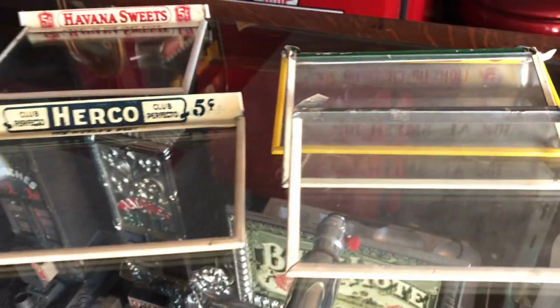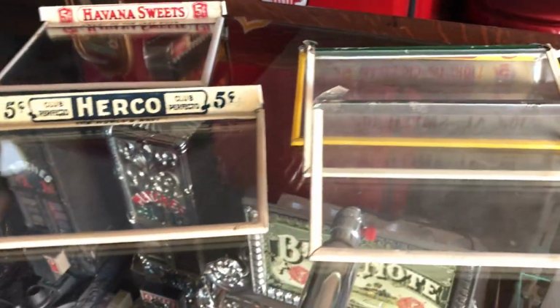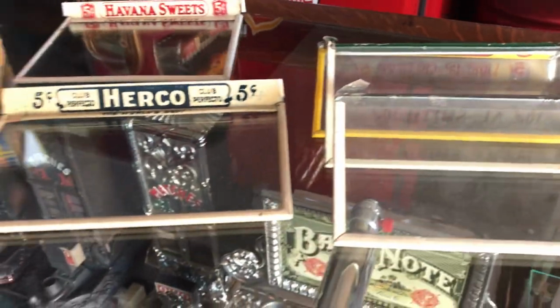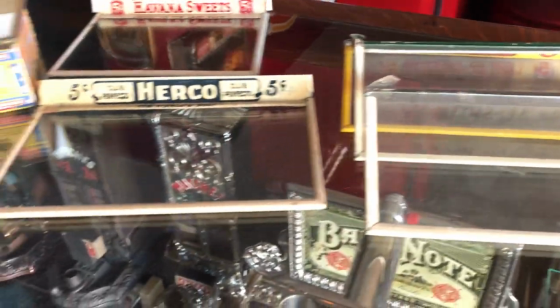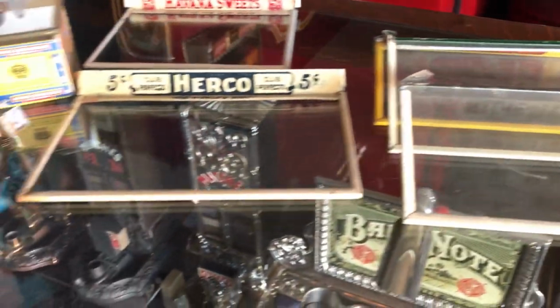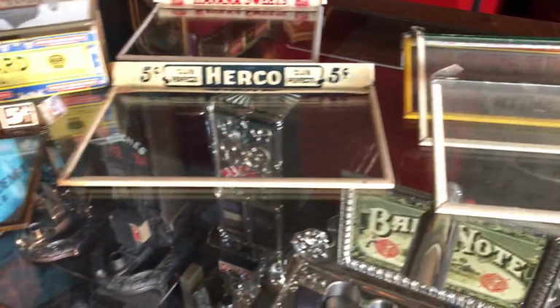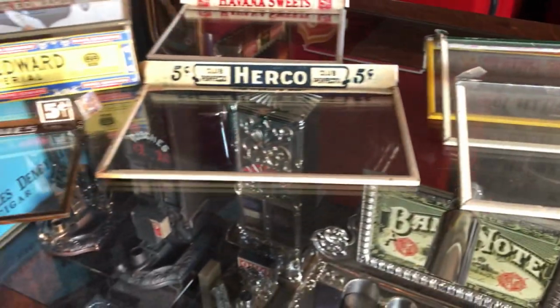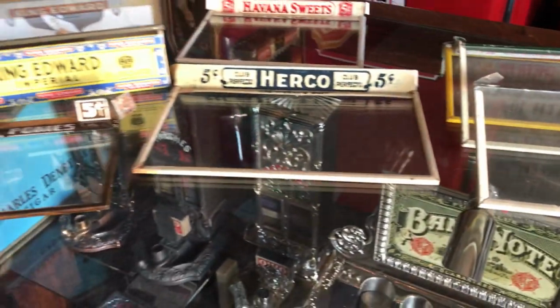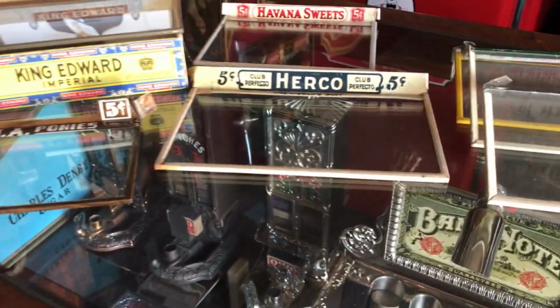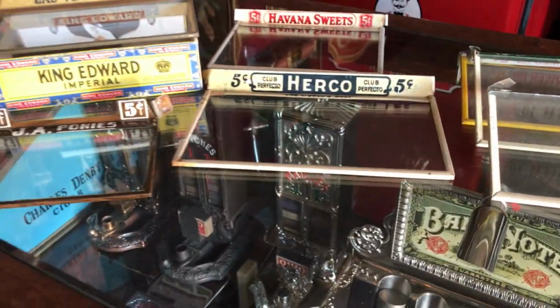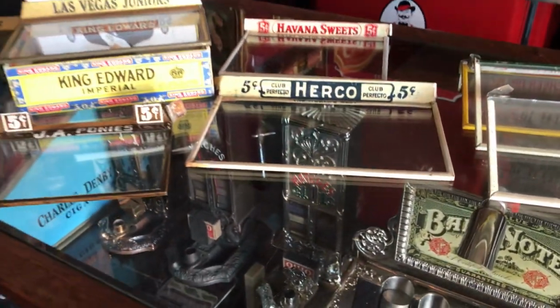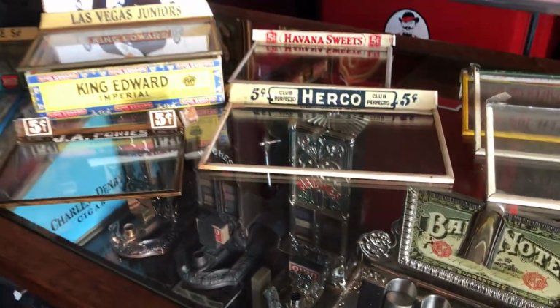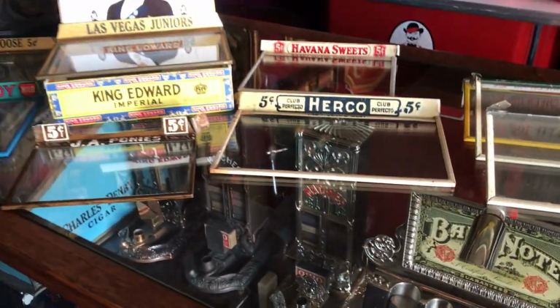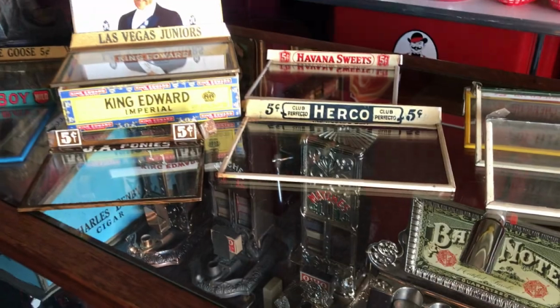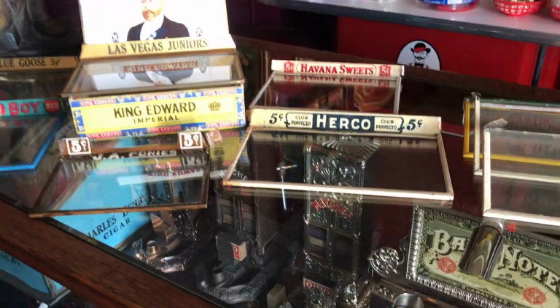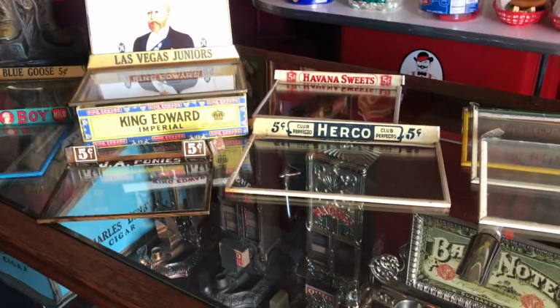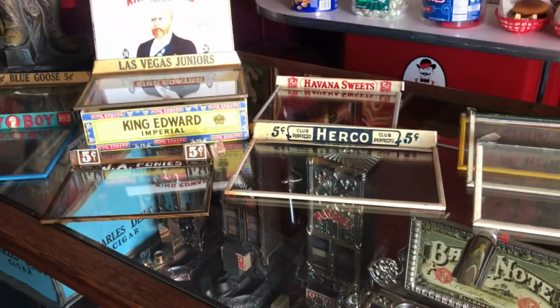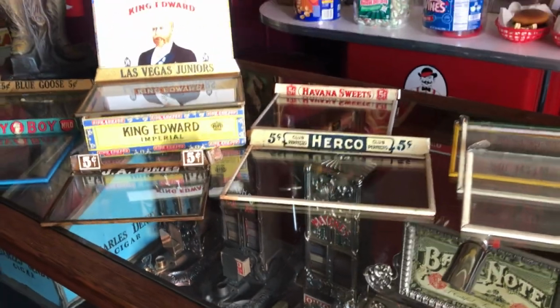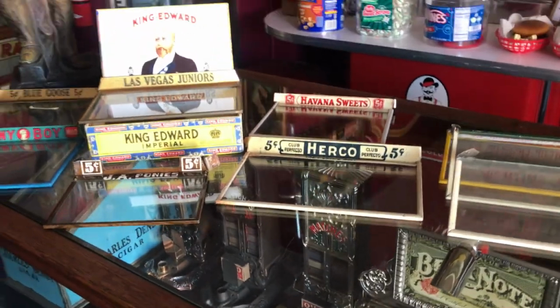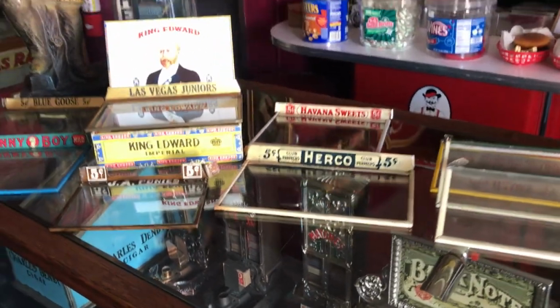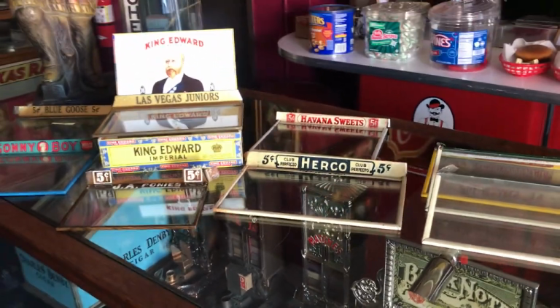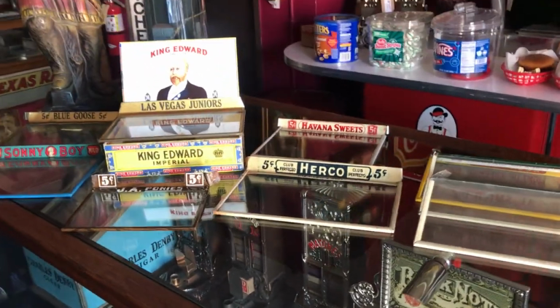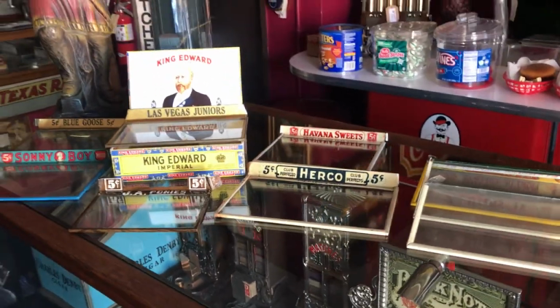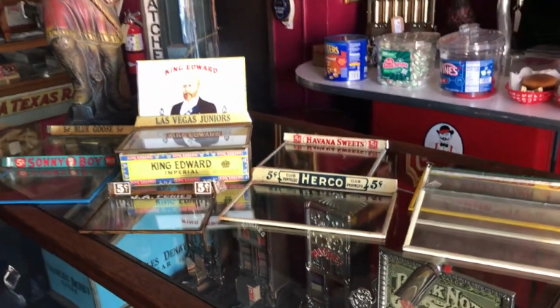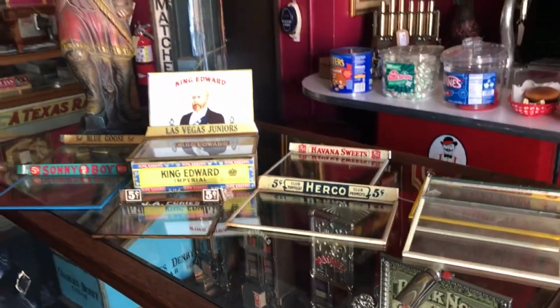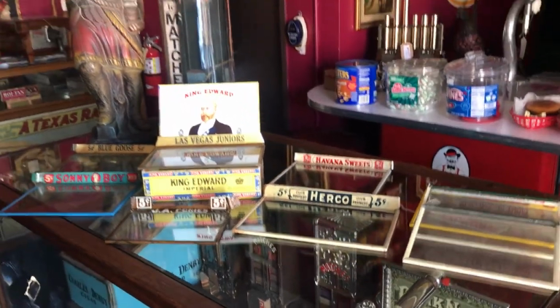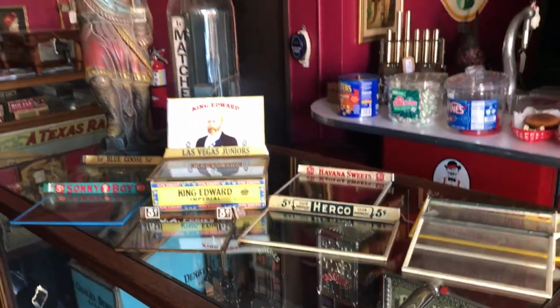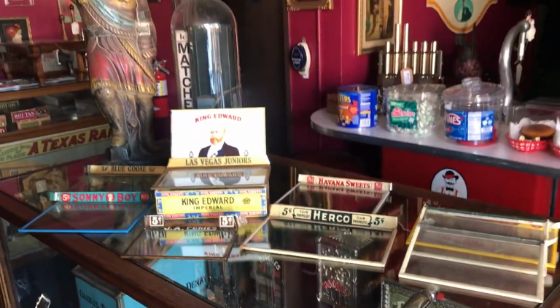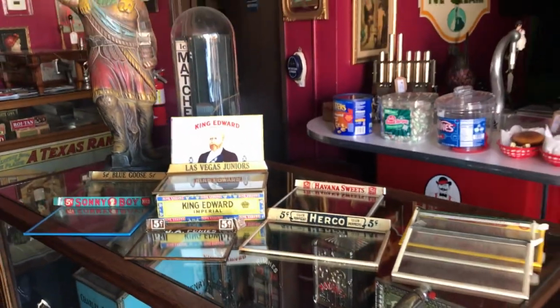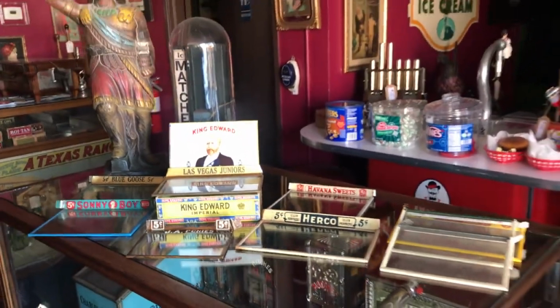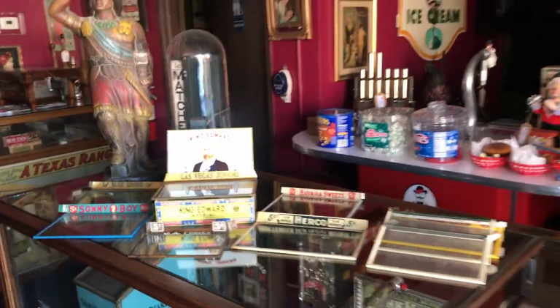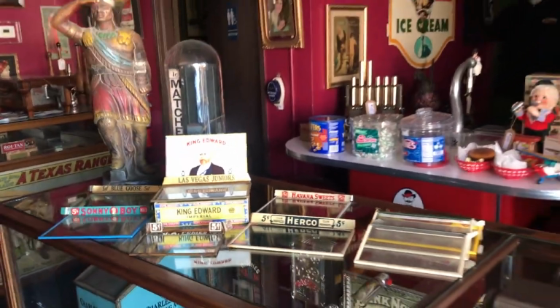There are various sizes on here. So again, if you're looking for tobacco collectibles, this might be right up your alley.